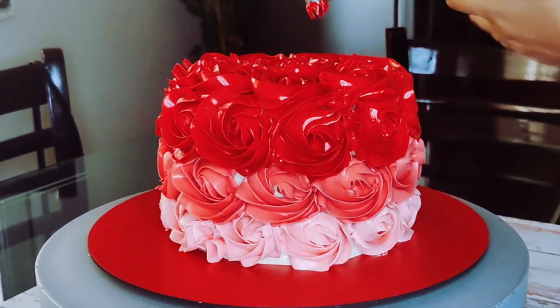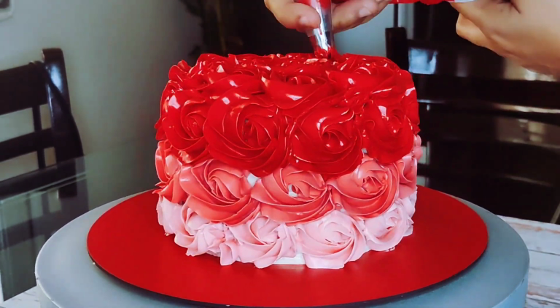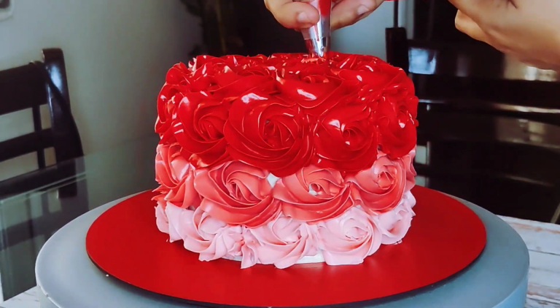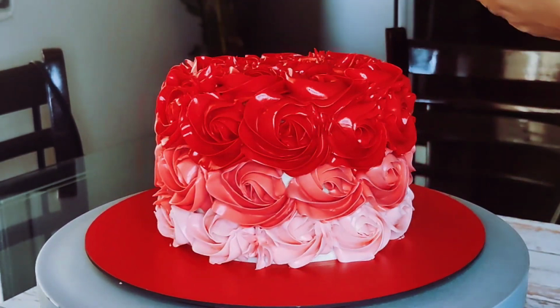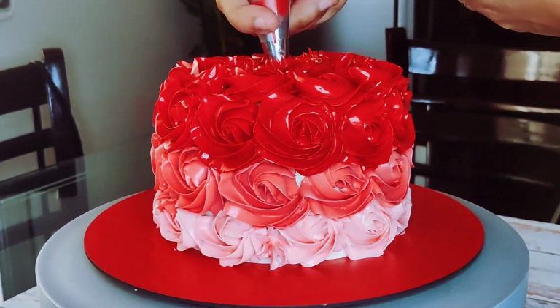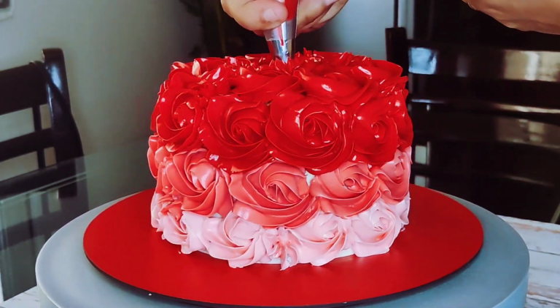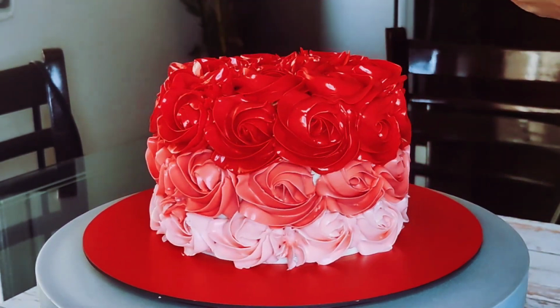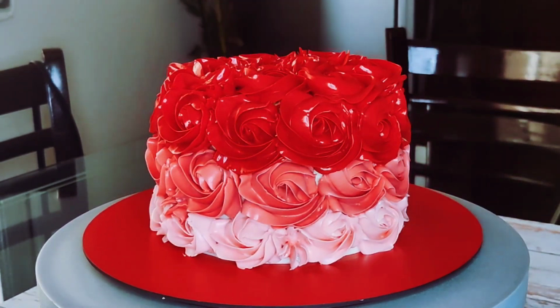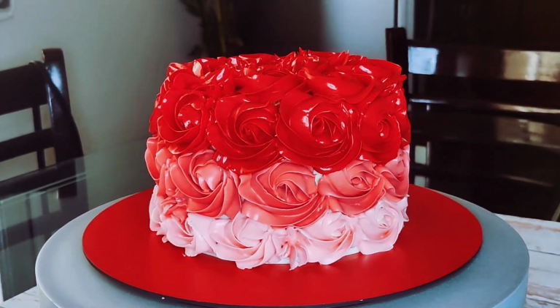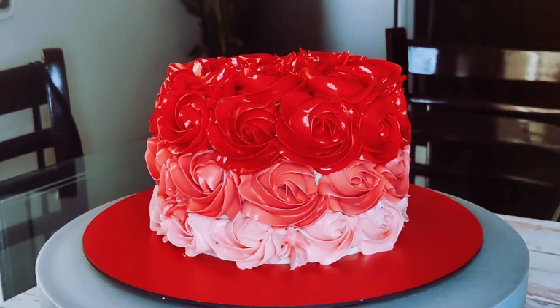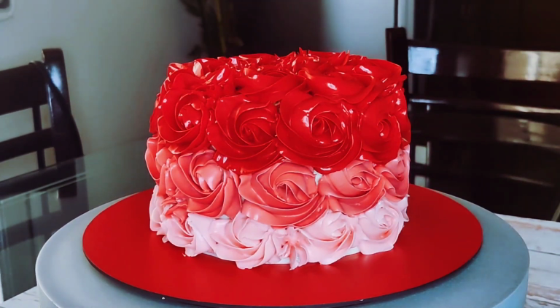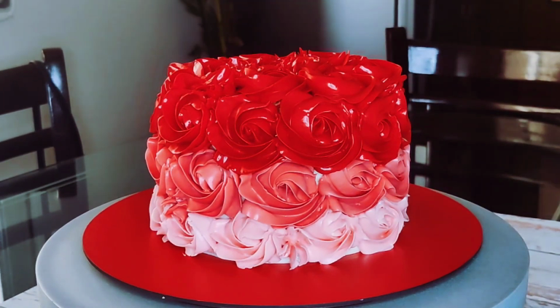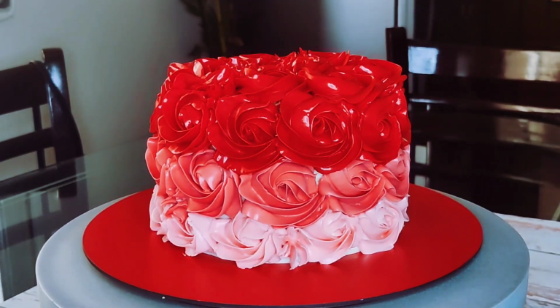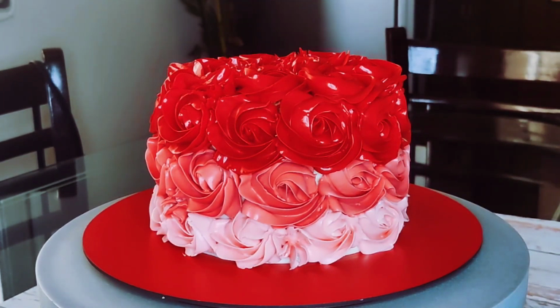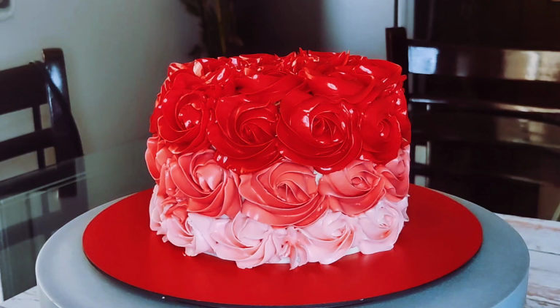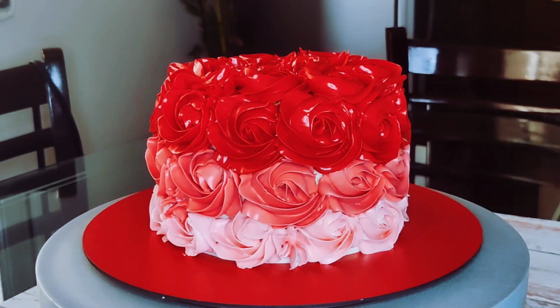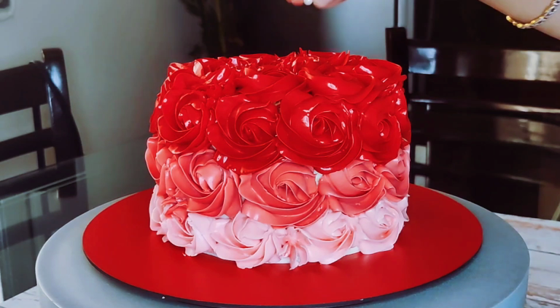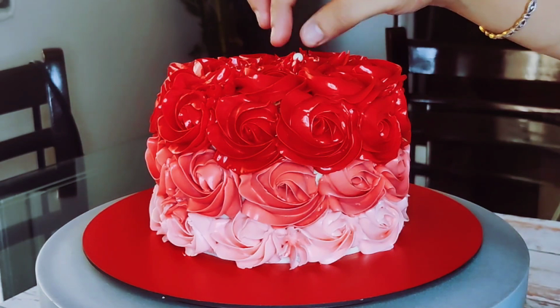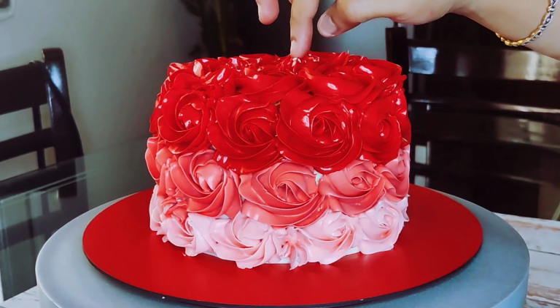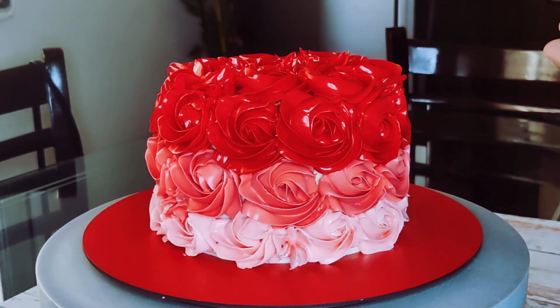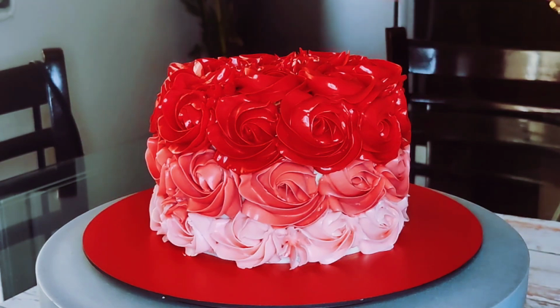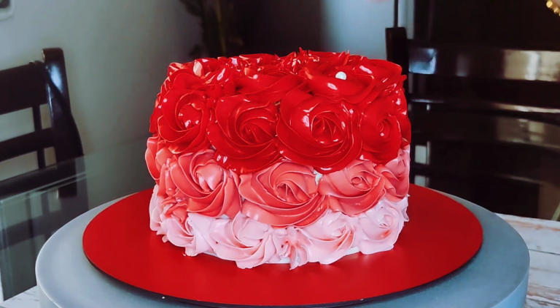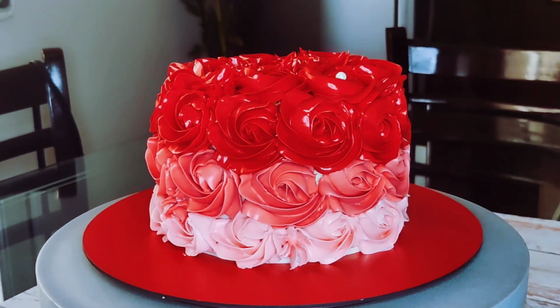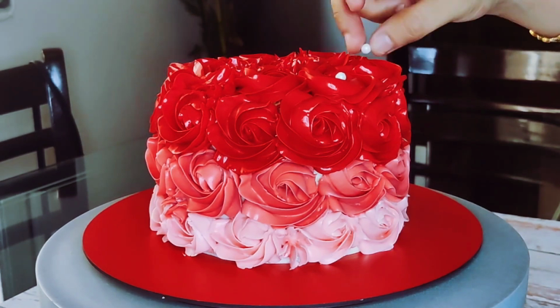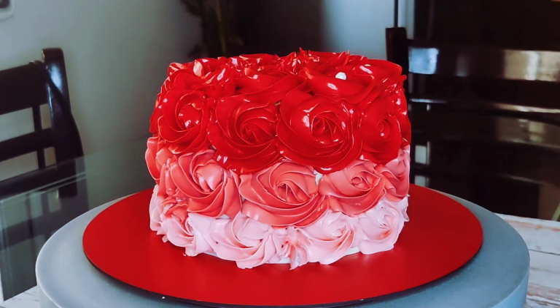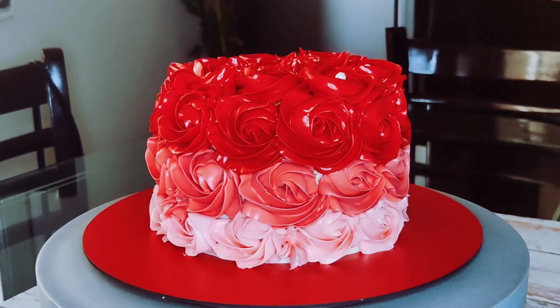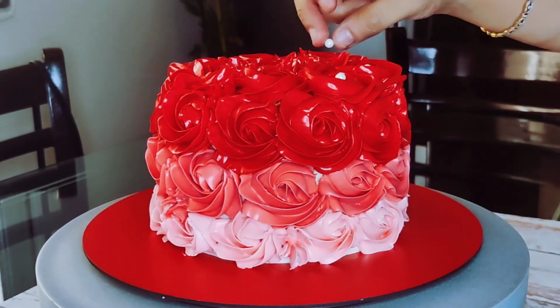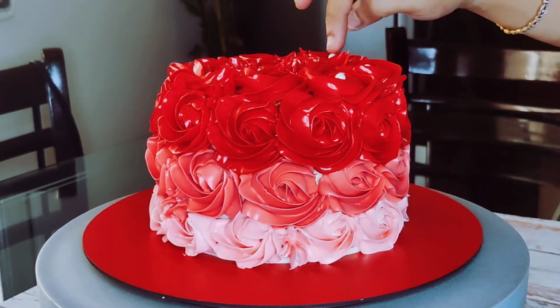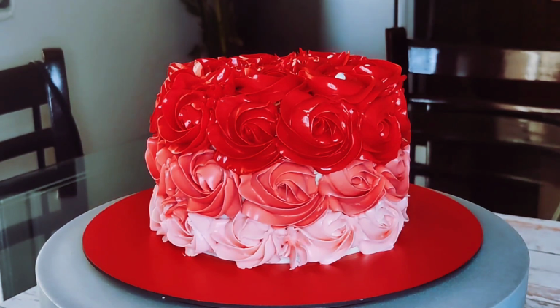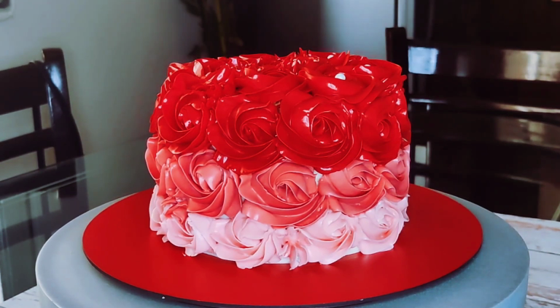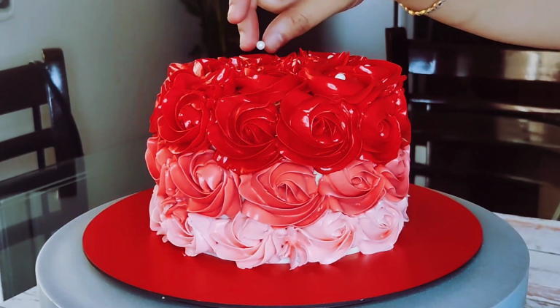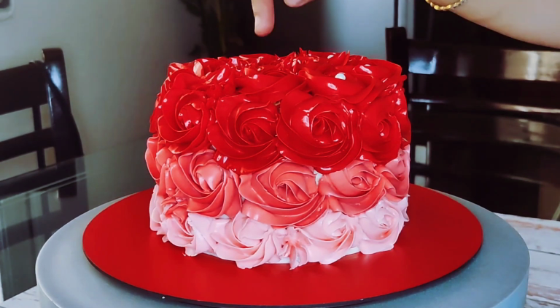Adding few pearls in the center of the rosette just to make it more beautiful.